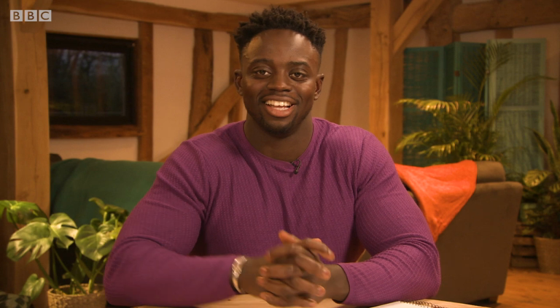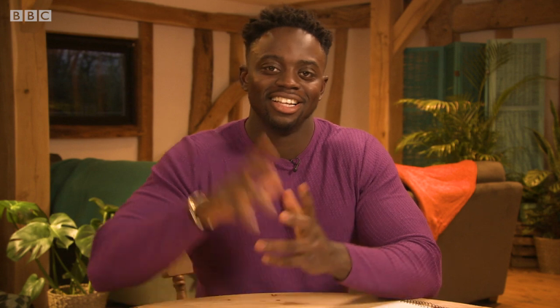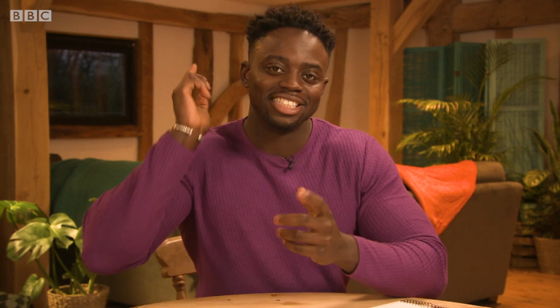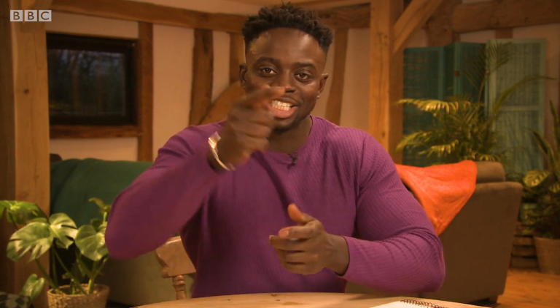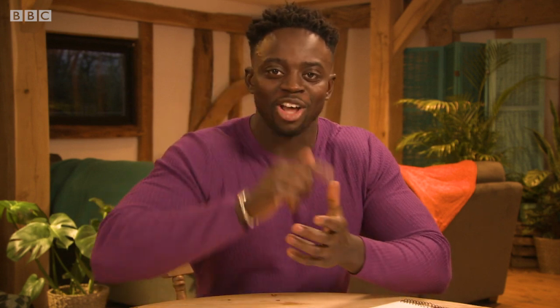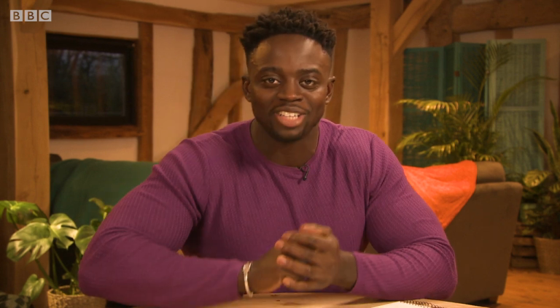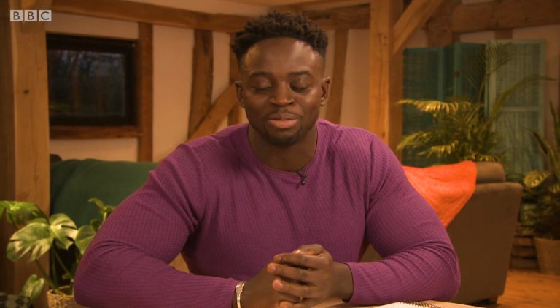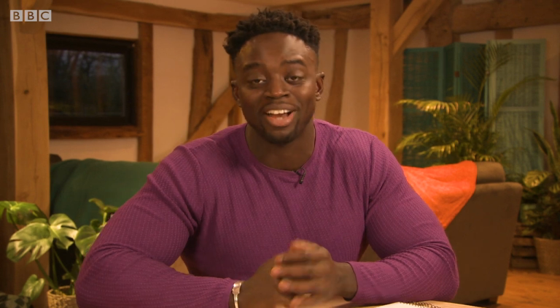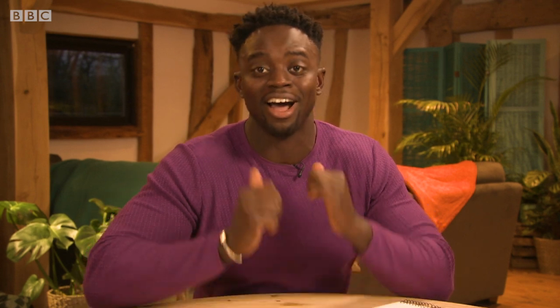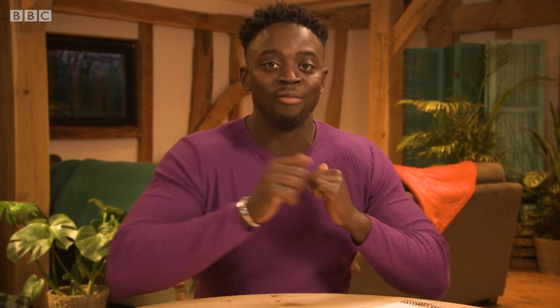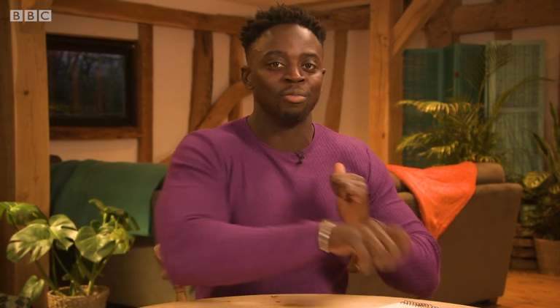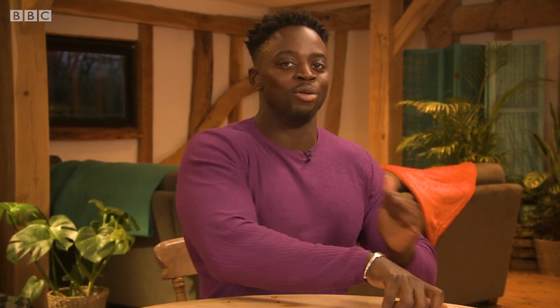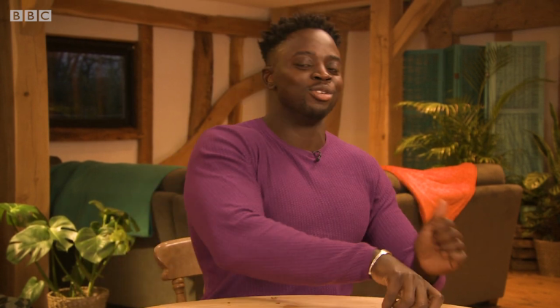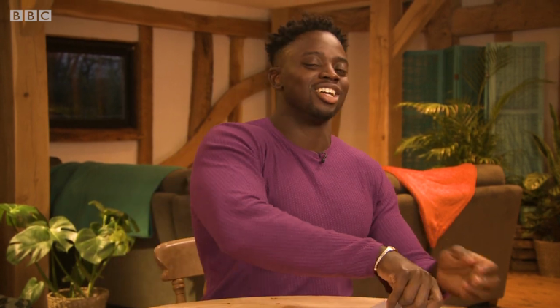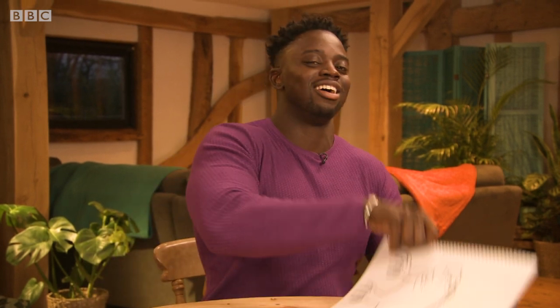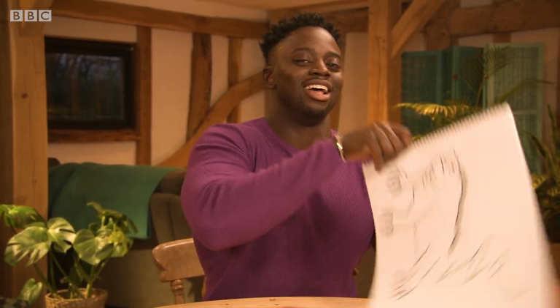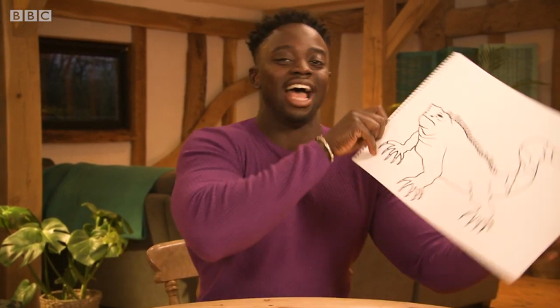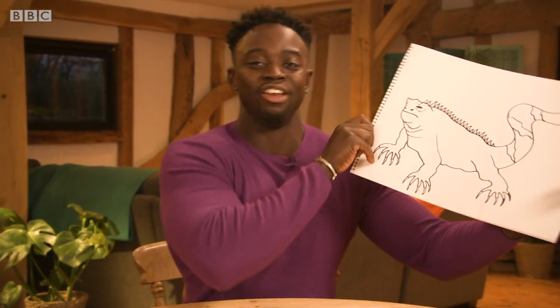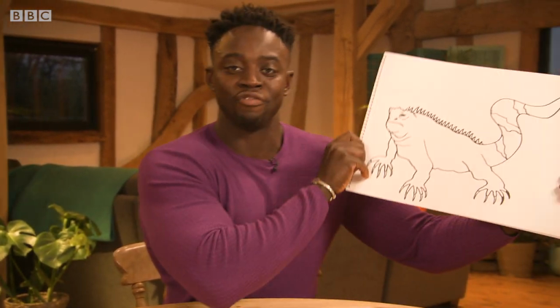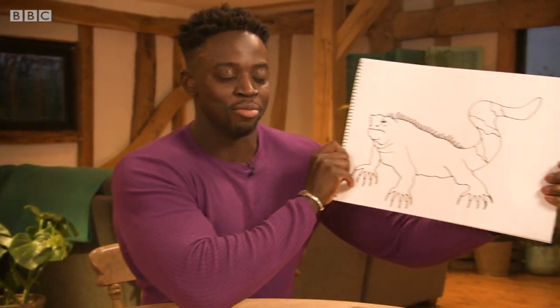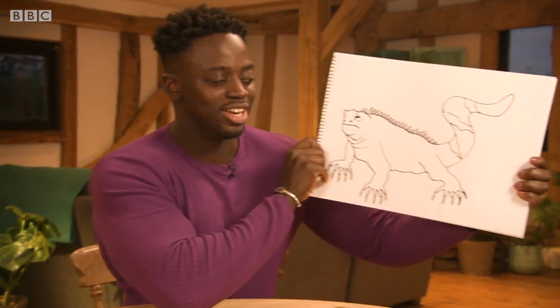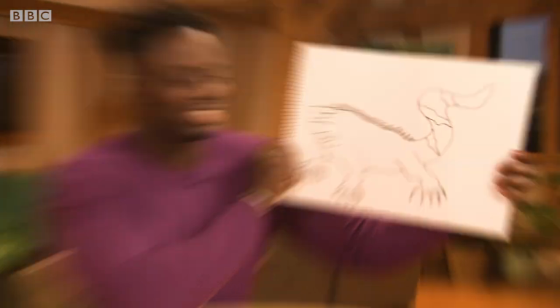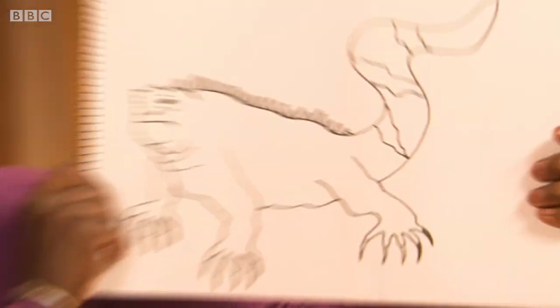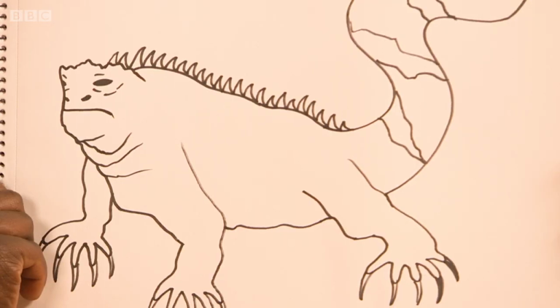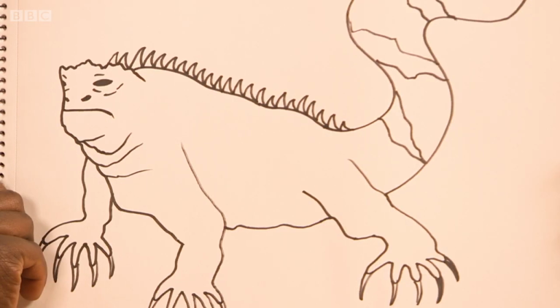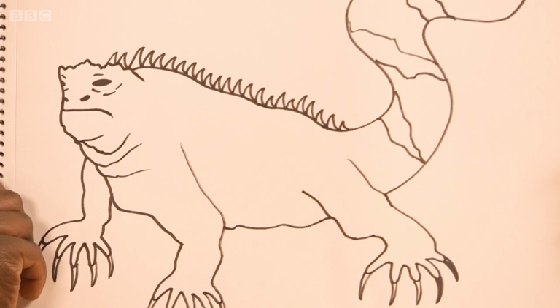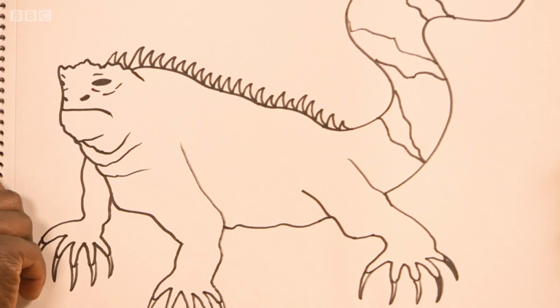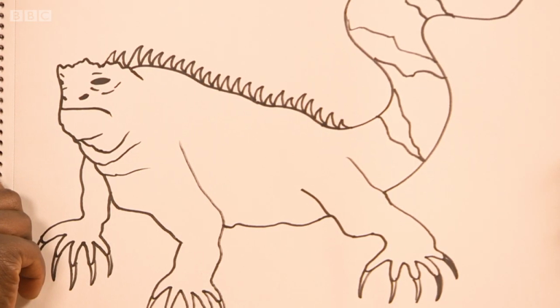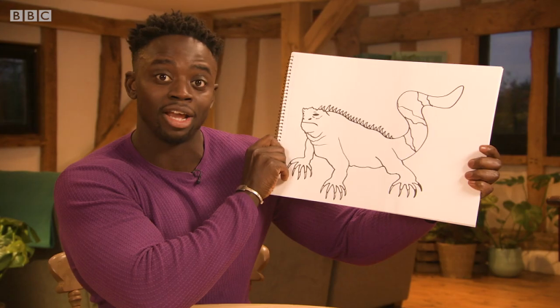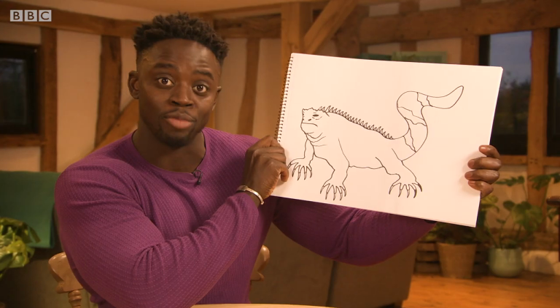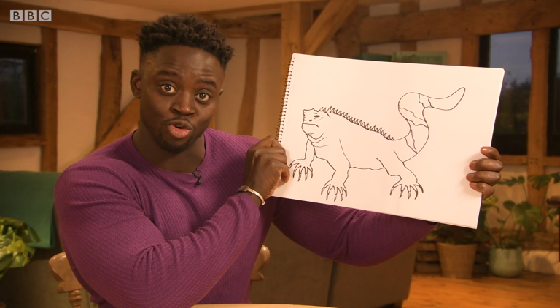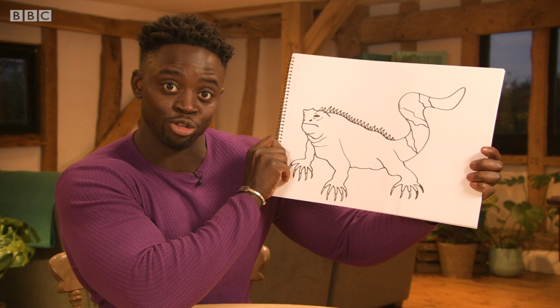This is EarthSketchPad. I'm your boy Musa, and in three minutes this iguana can be yours.